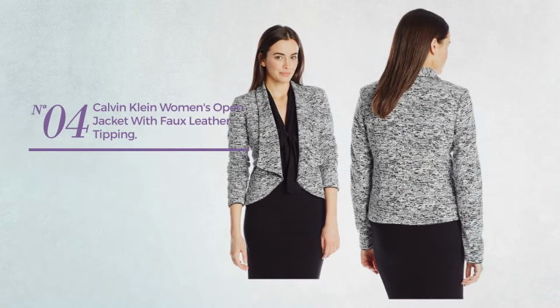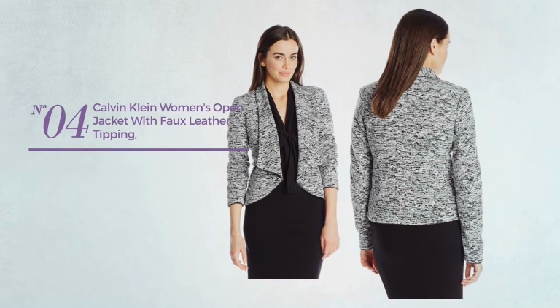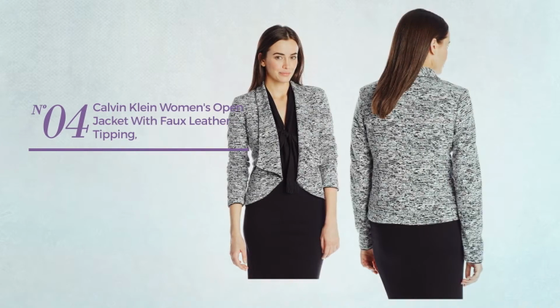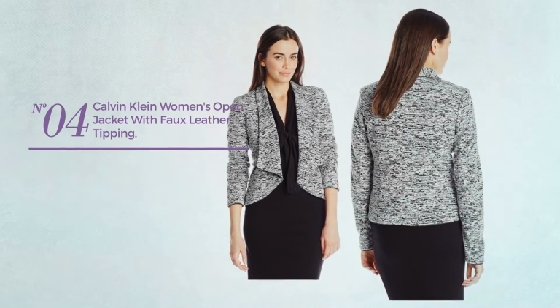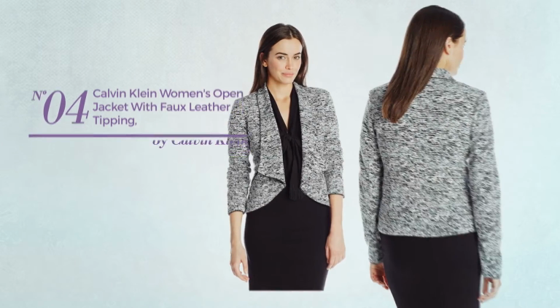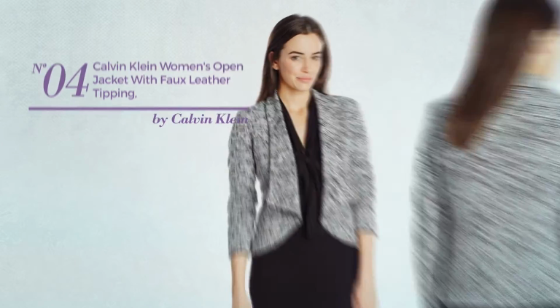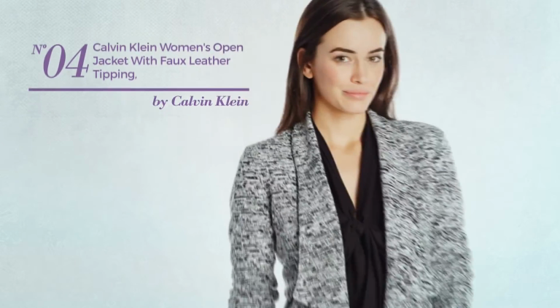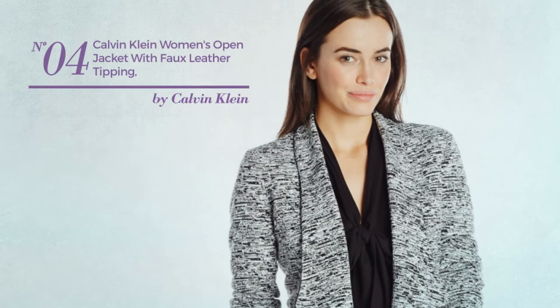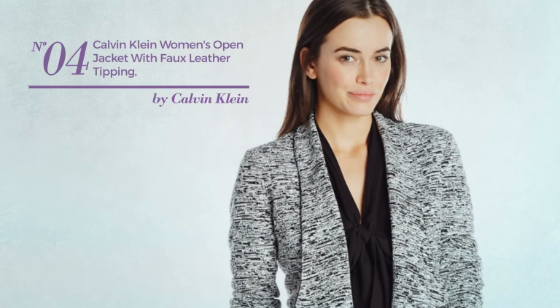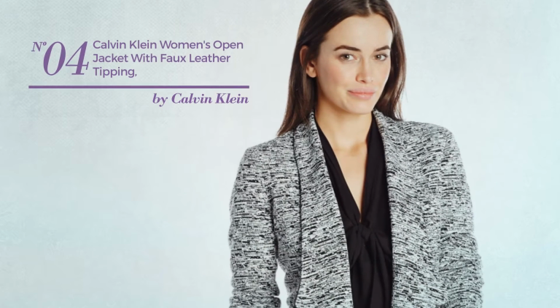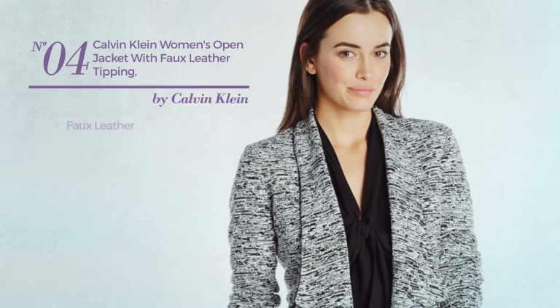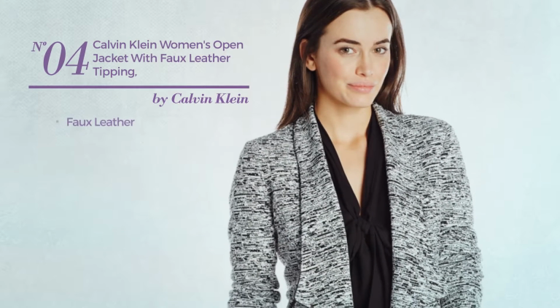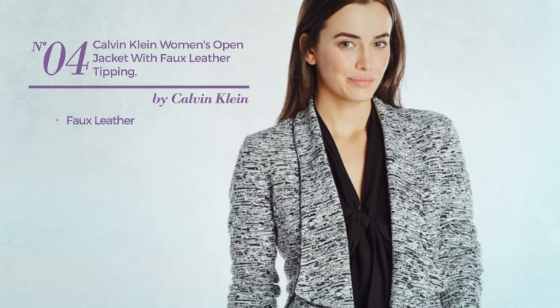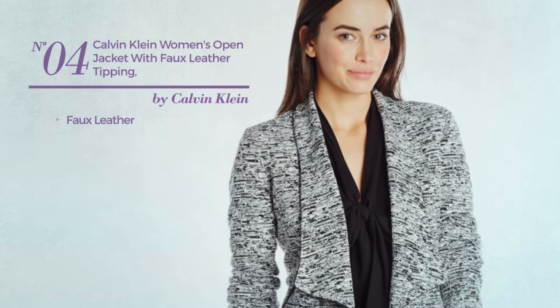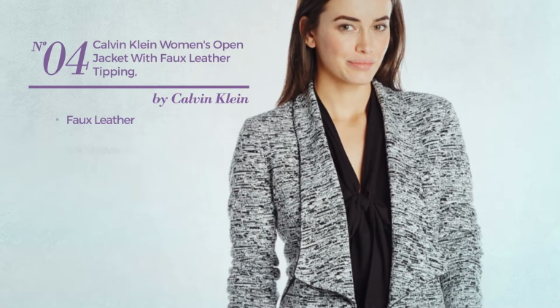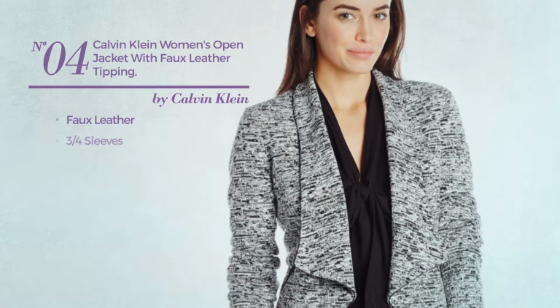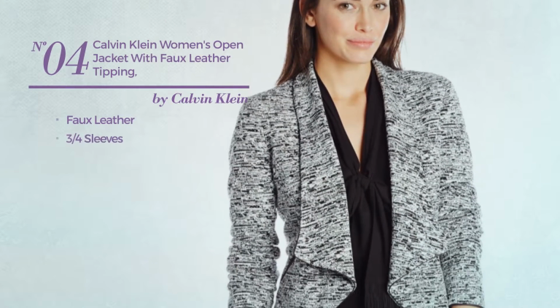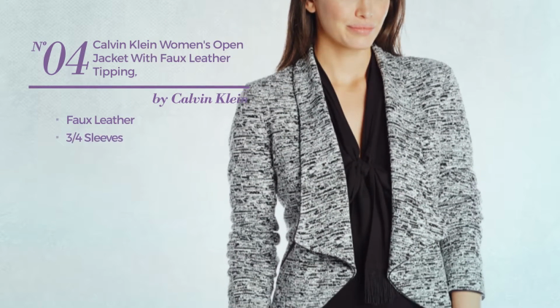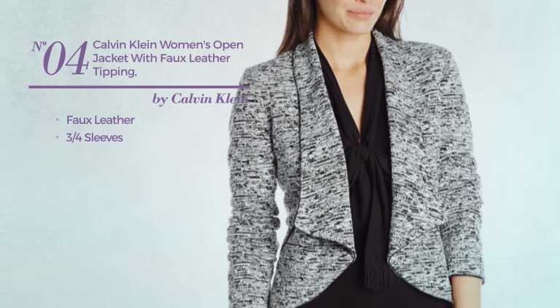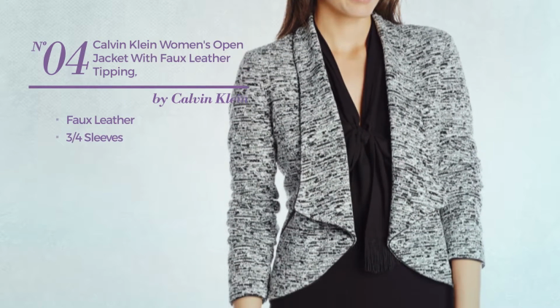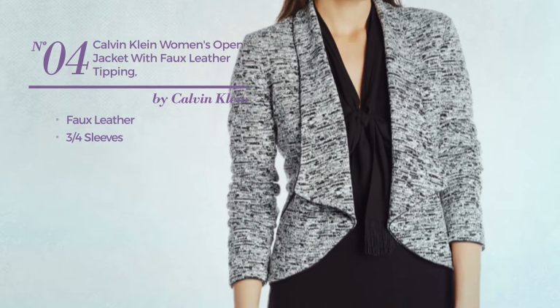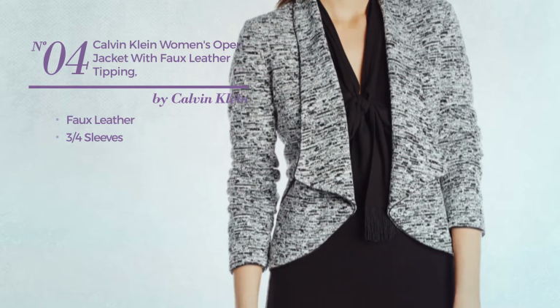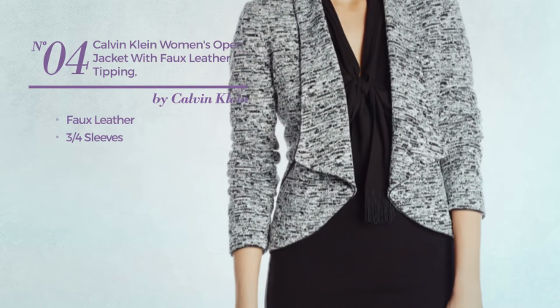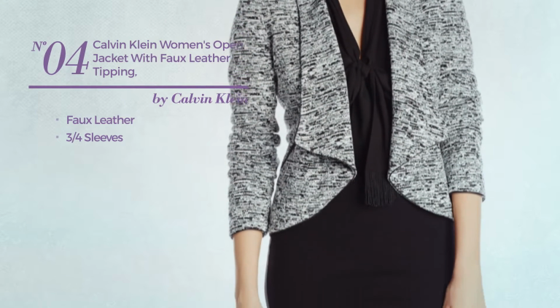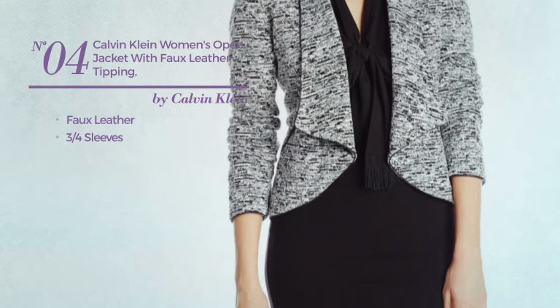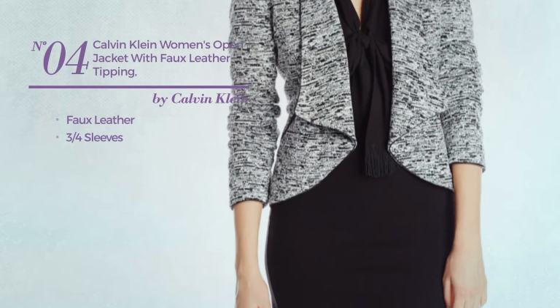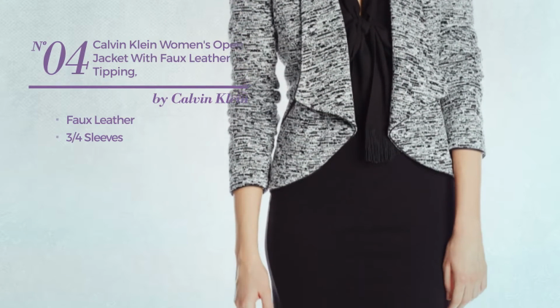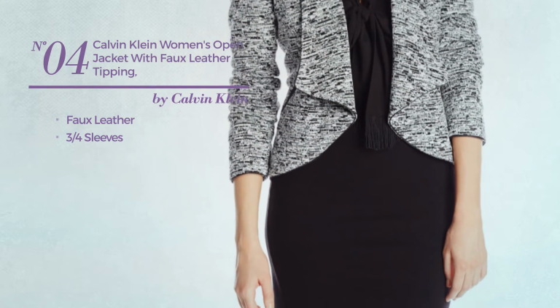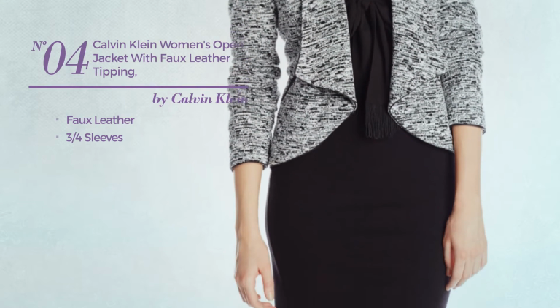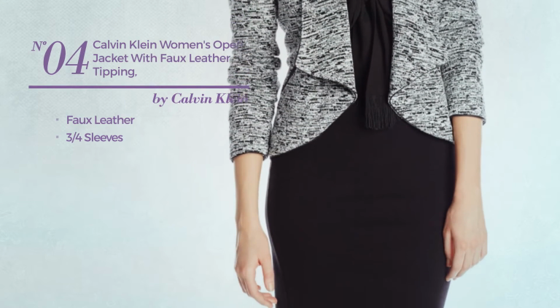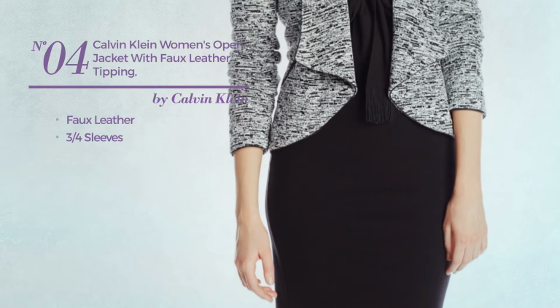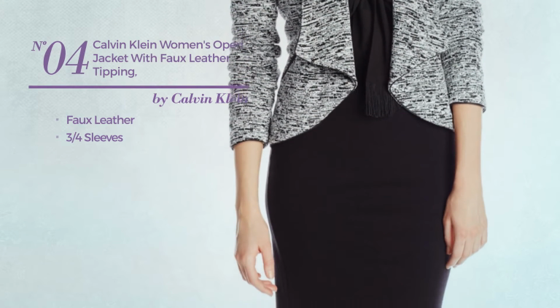Number 4. Produced with faux leather, with 3 quarter sleeves. Available in two colors.